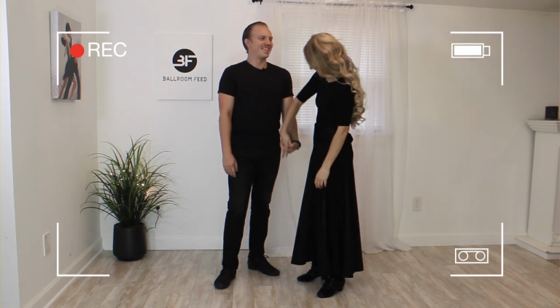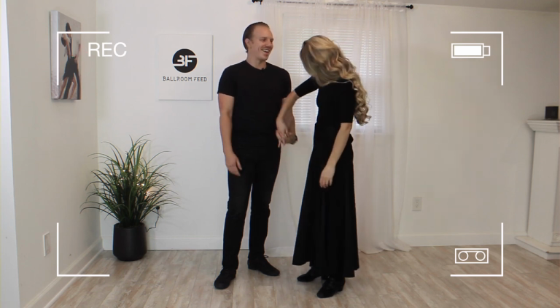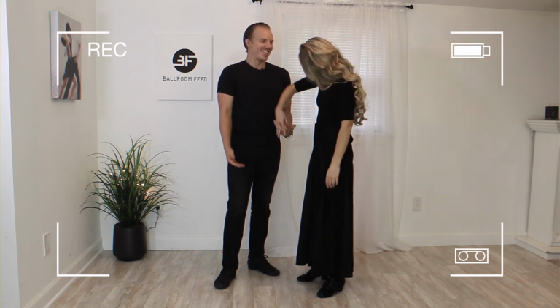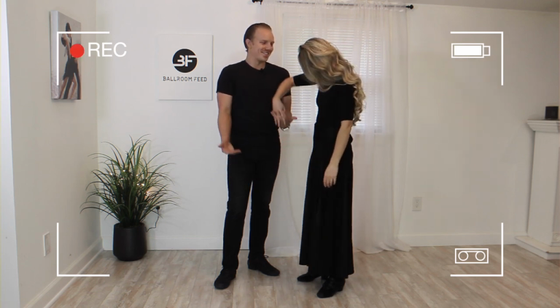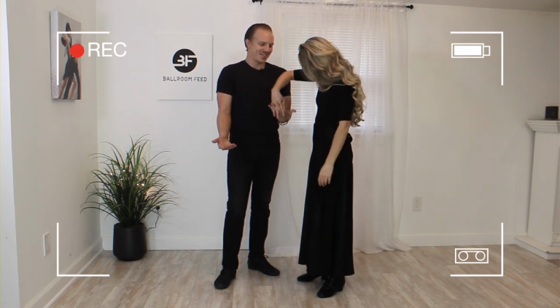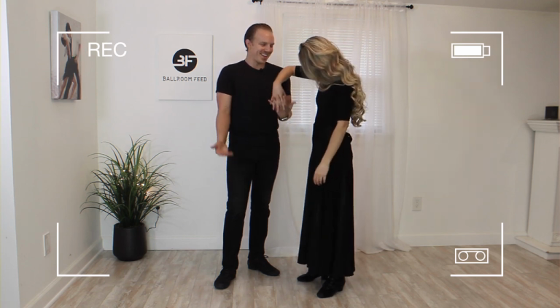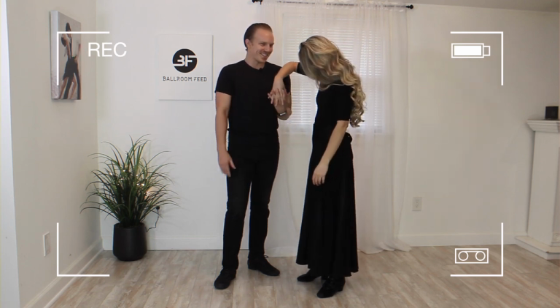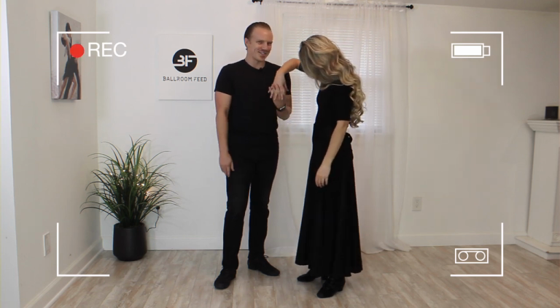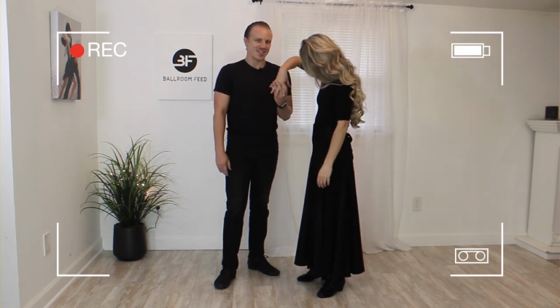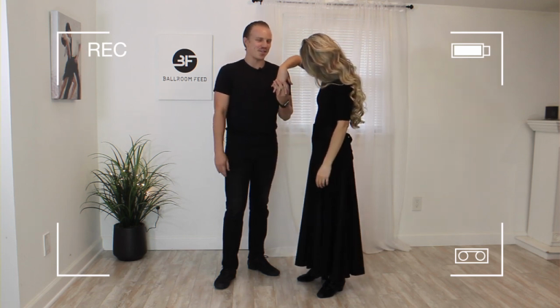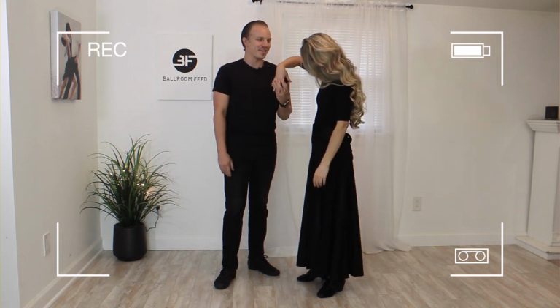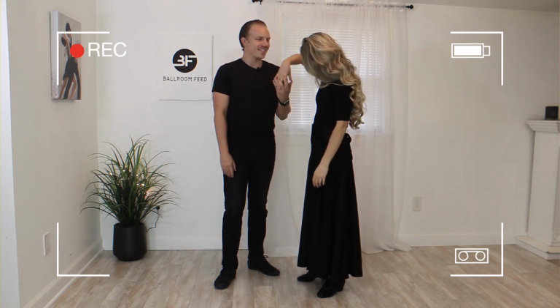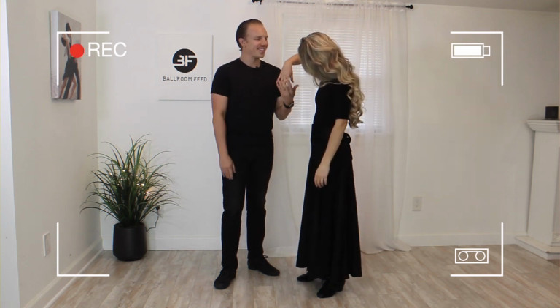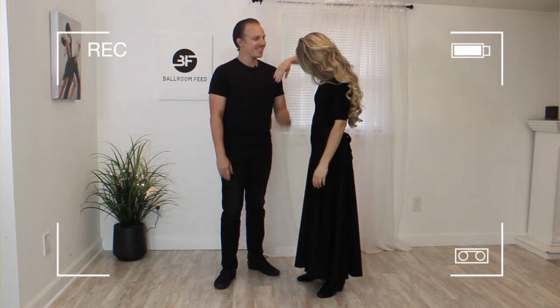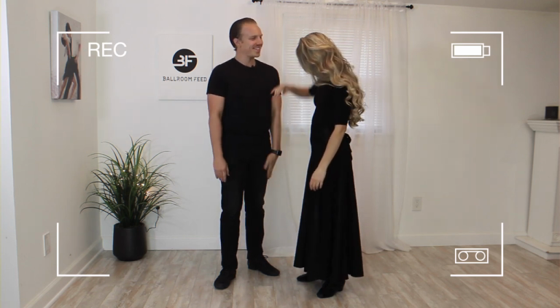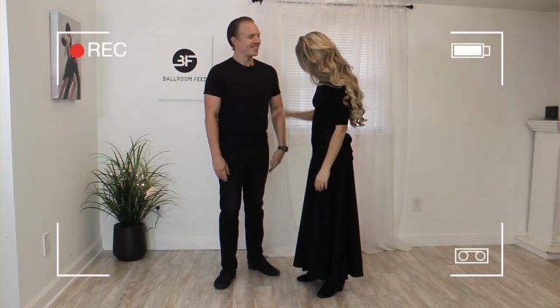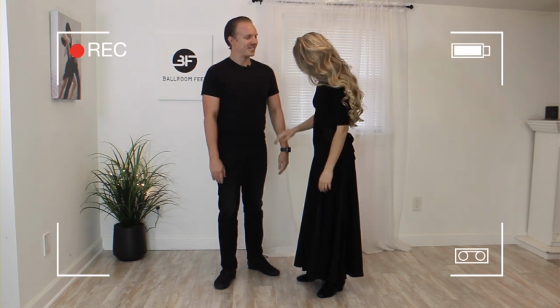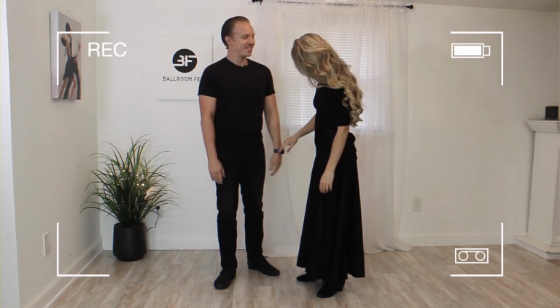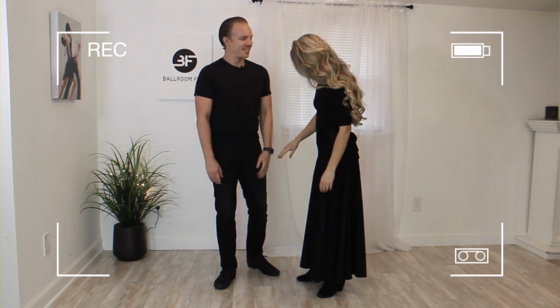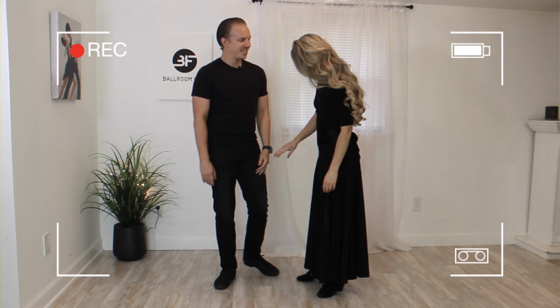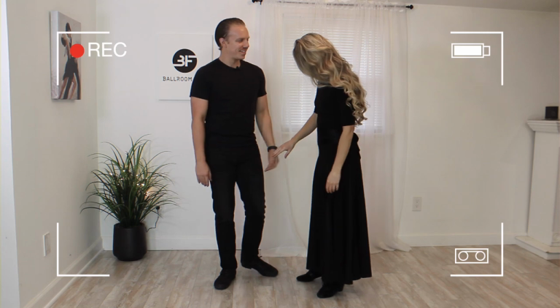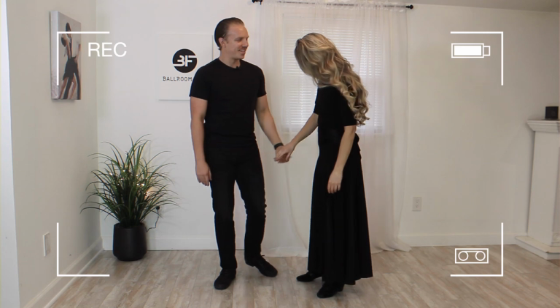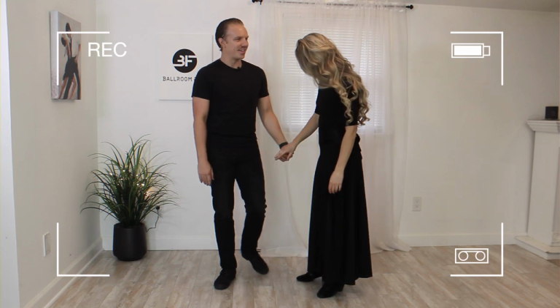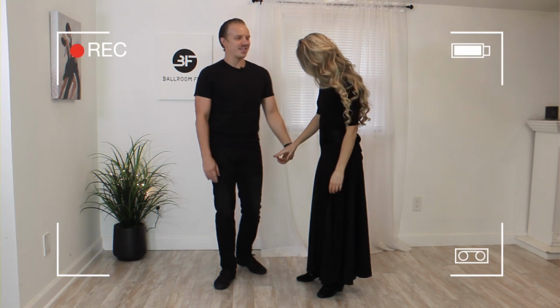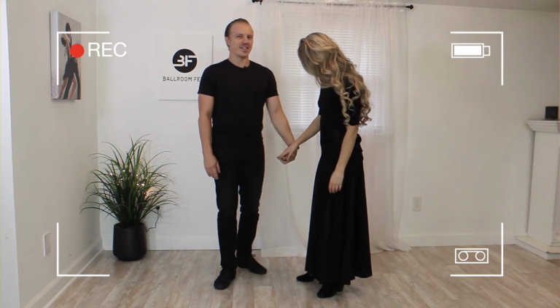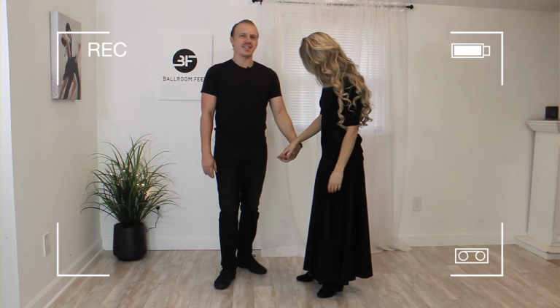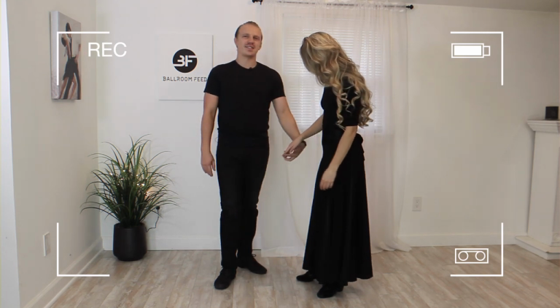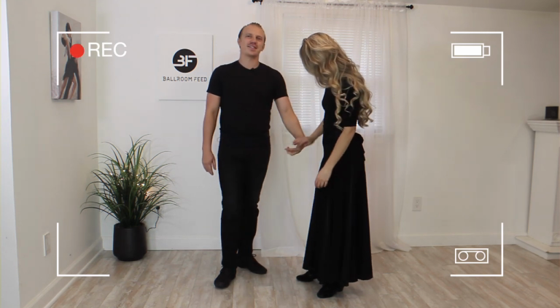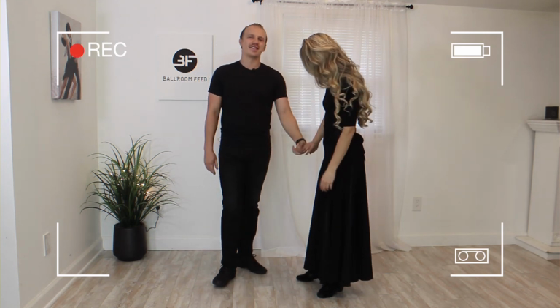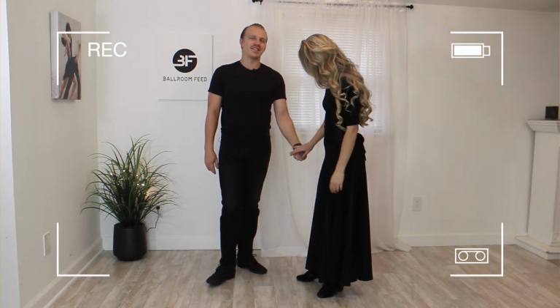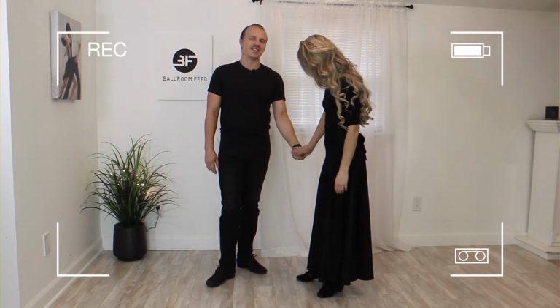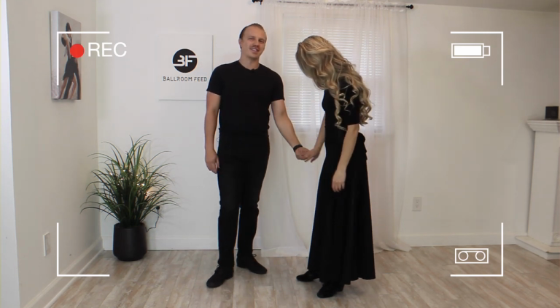I didn't take it like that, did I? Oh, it's fine — I just like to hold hands.